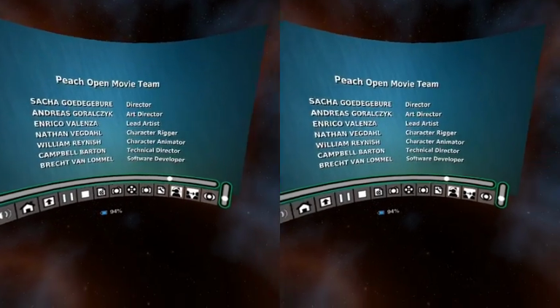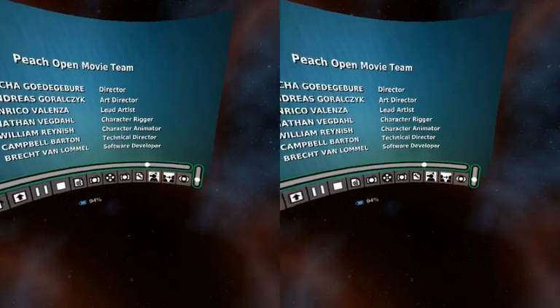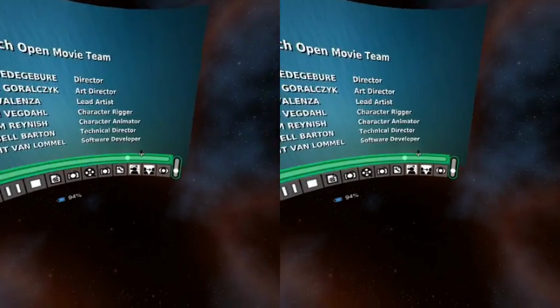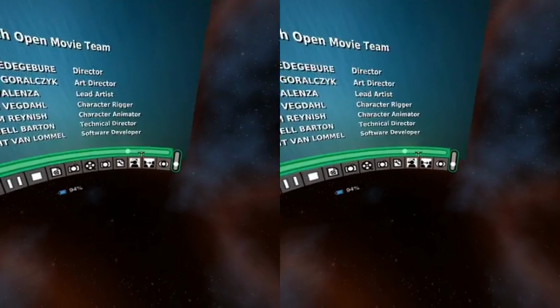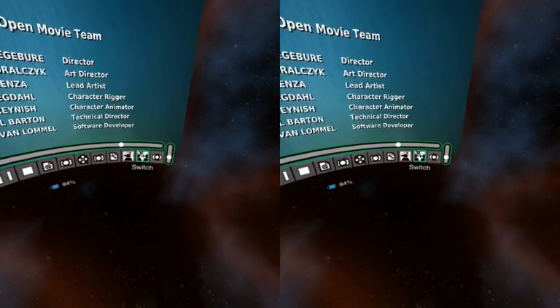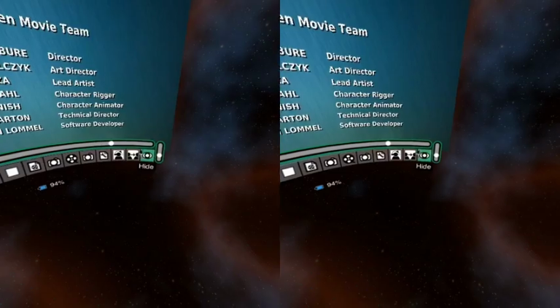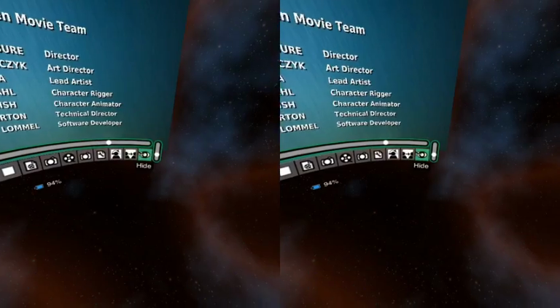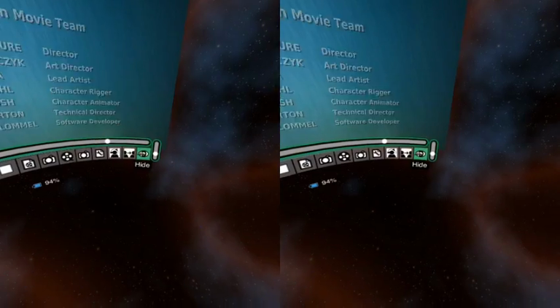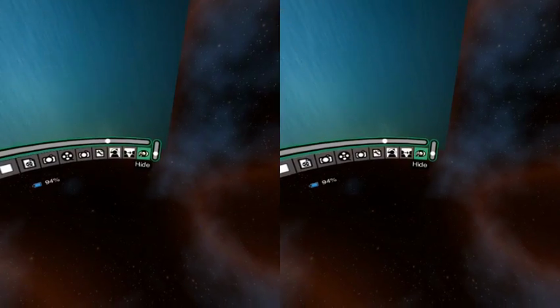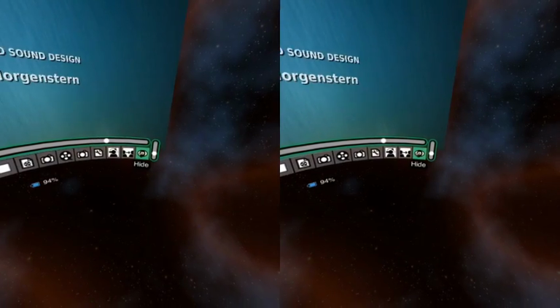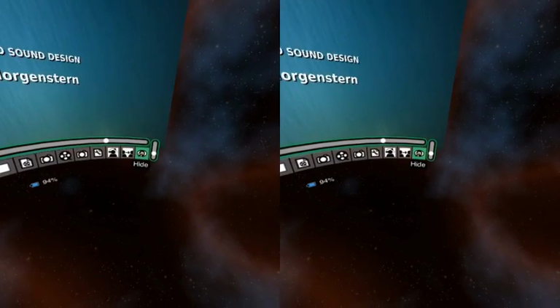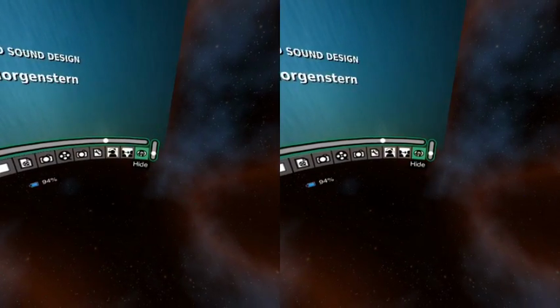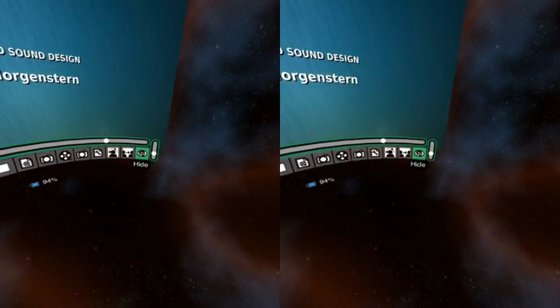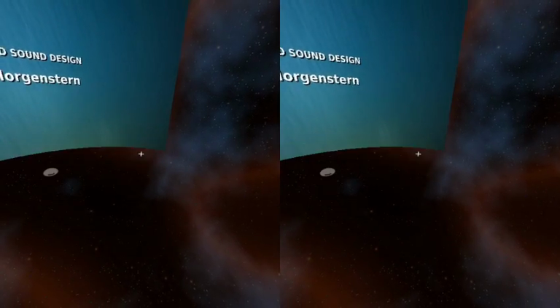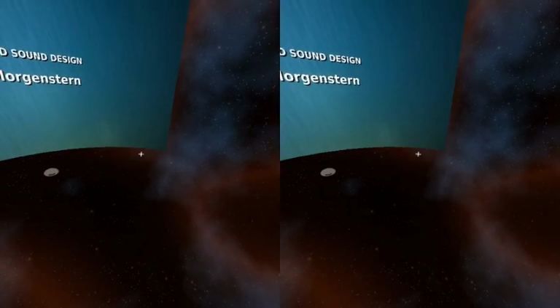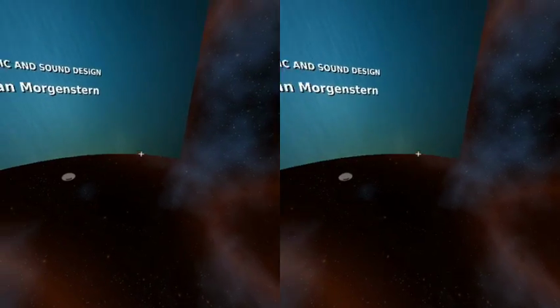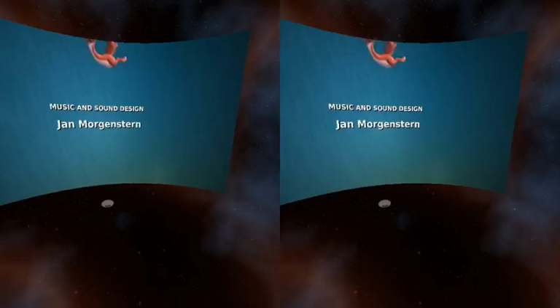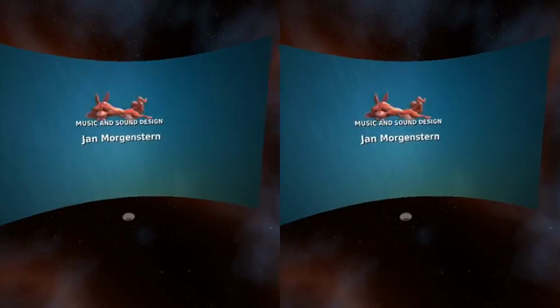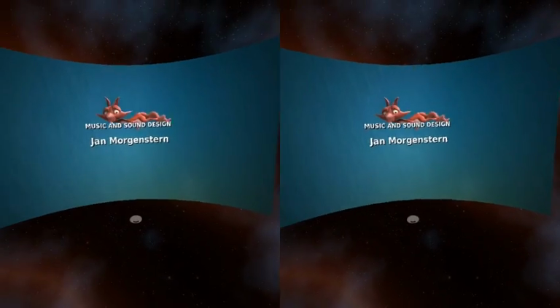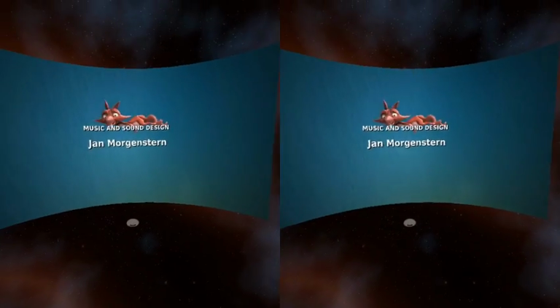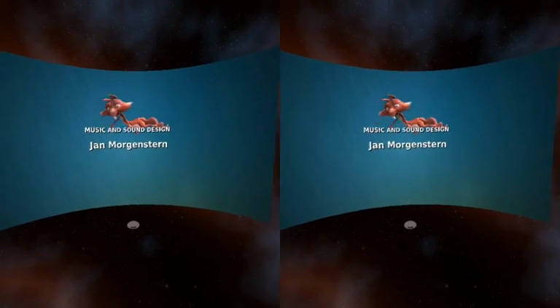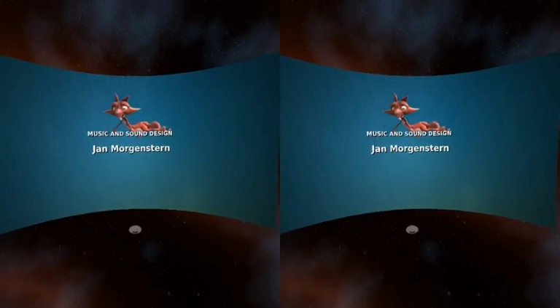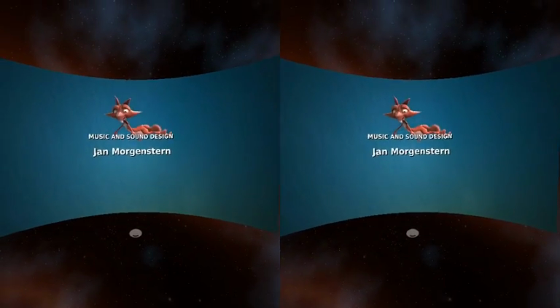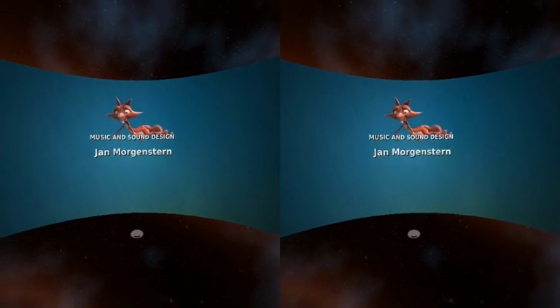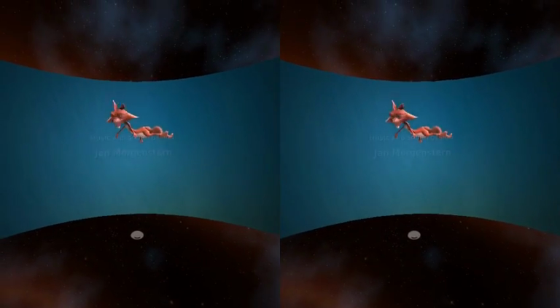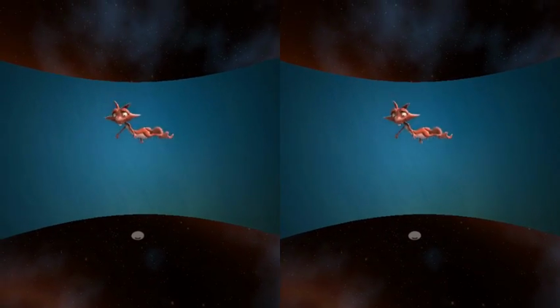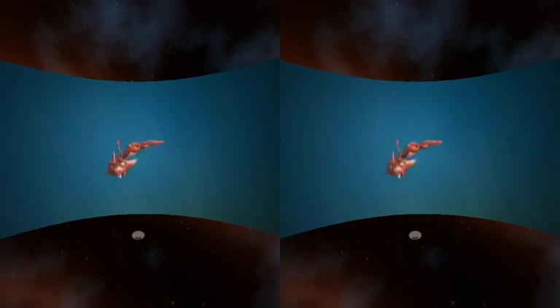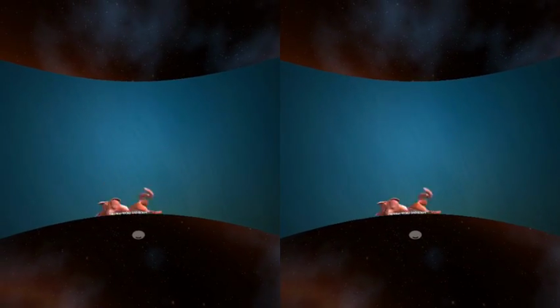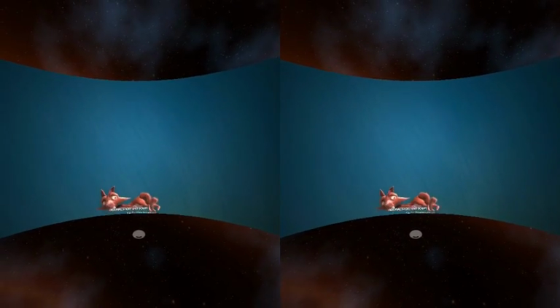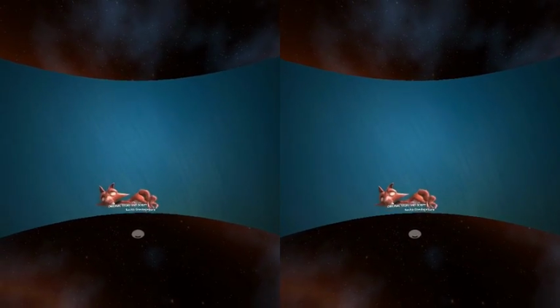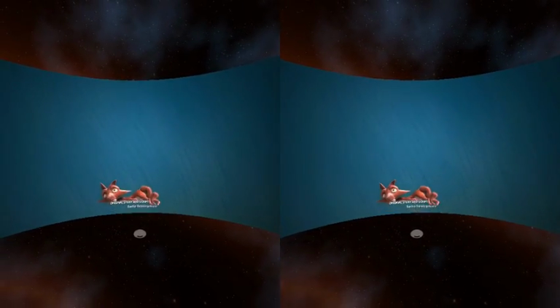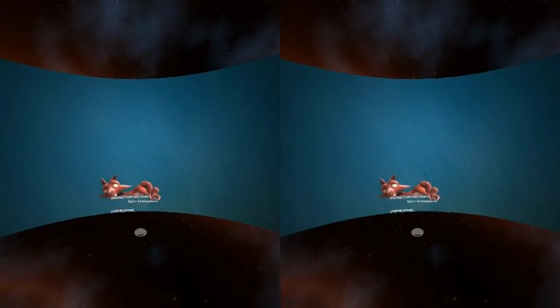Credits — got to watch them all. Didn't actually hear any music or sound.